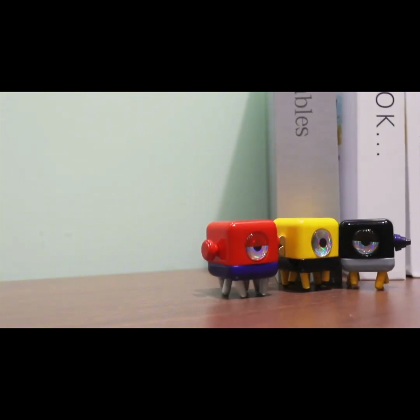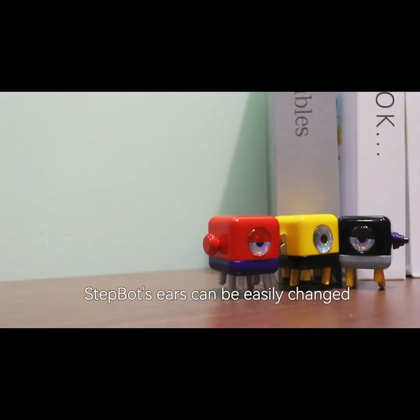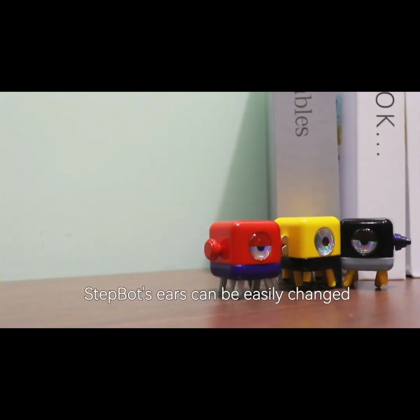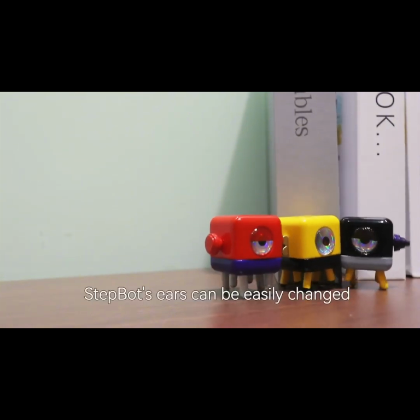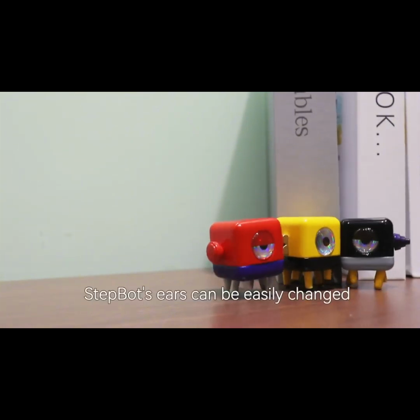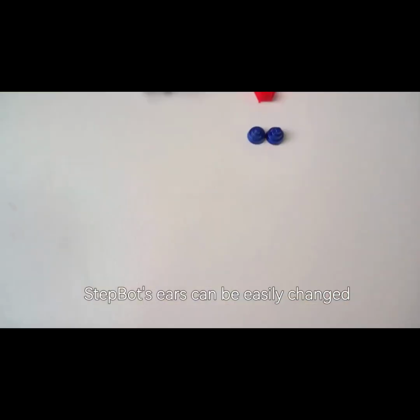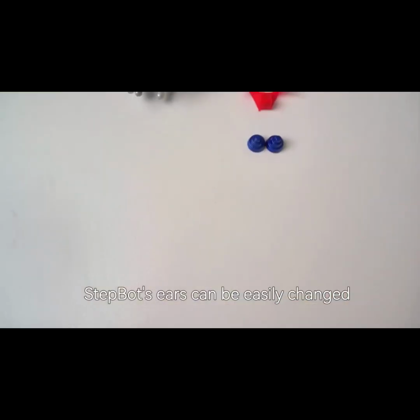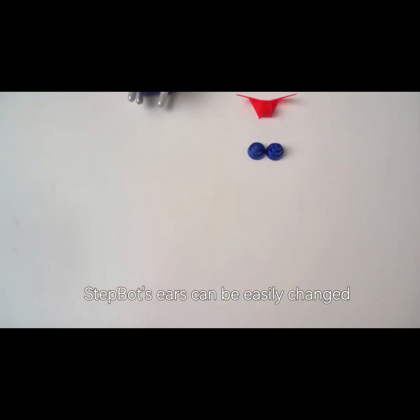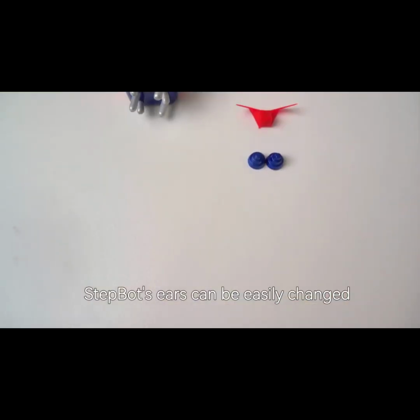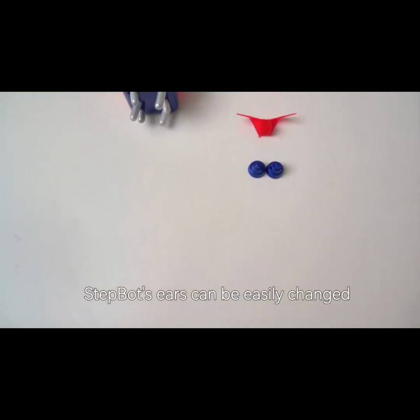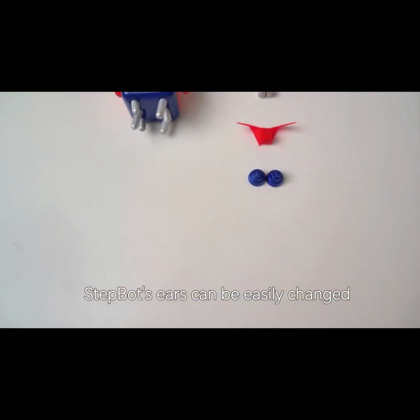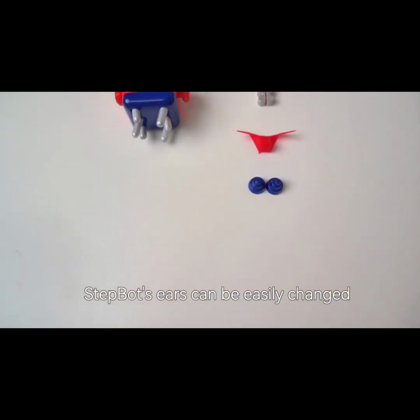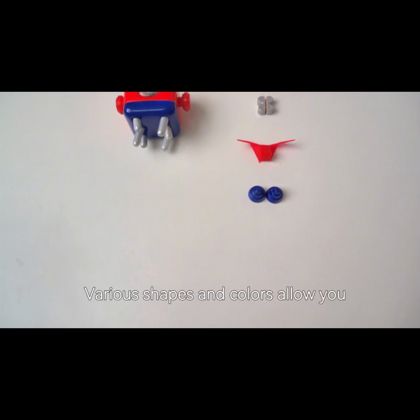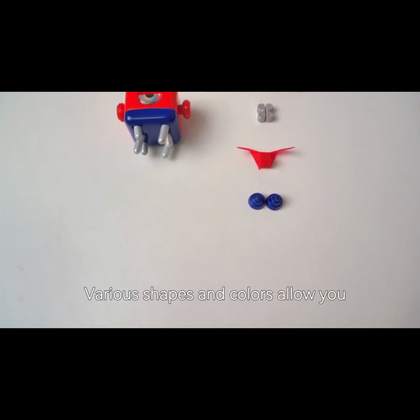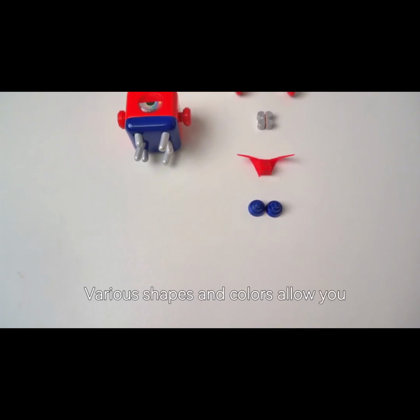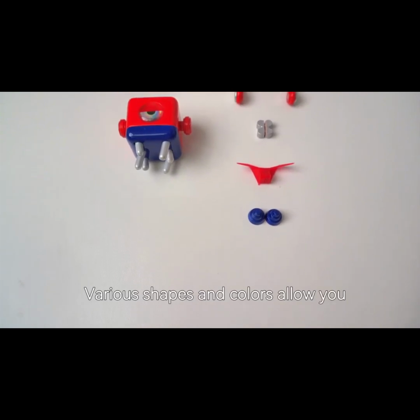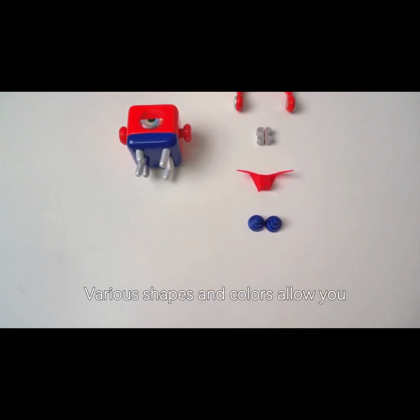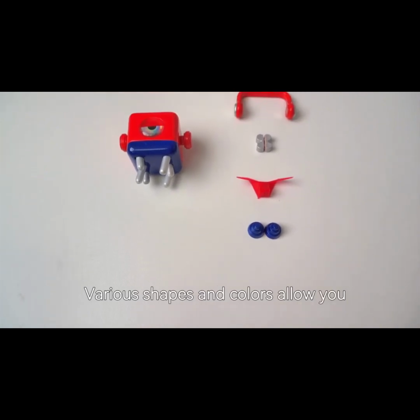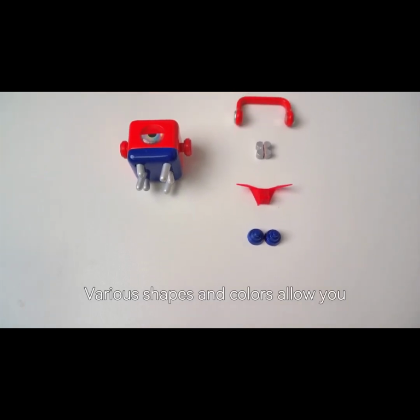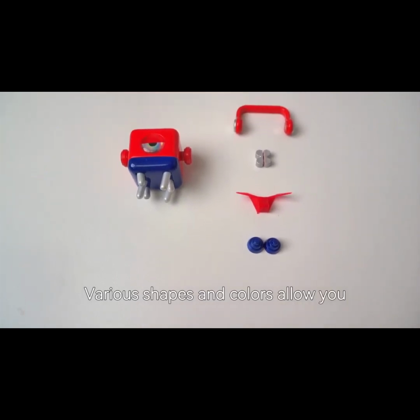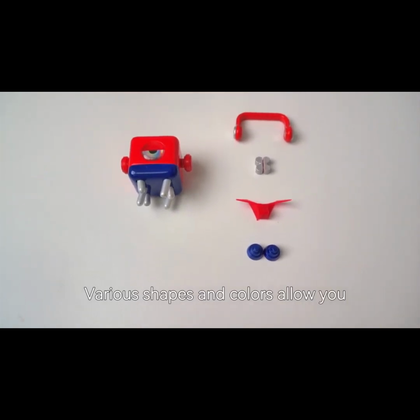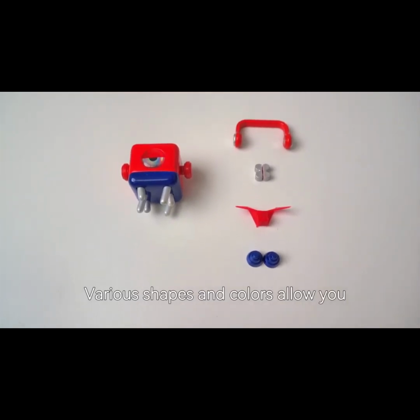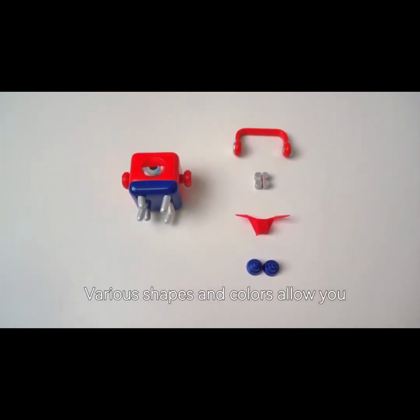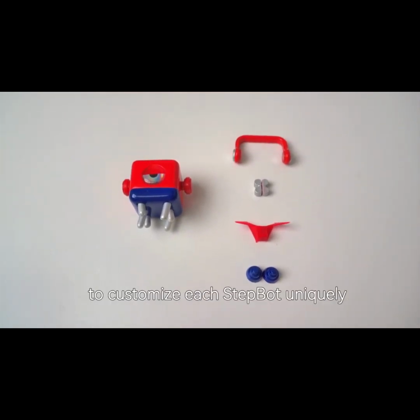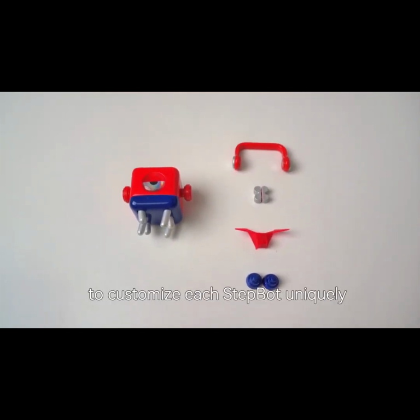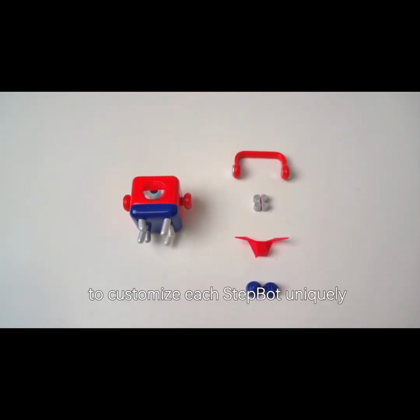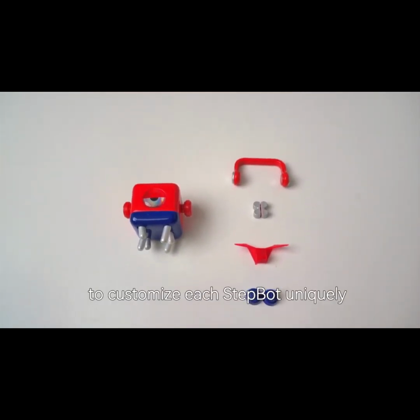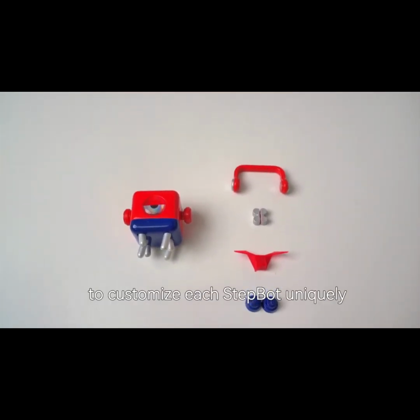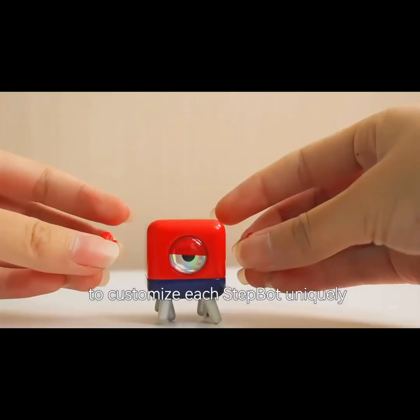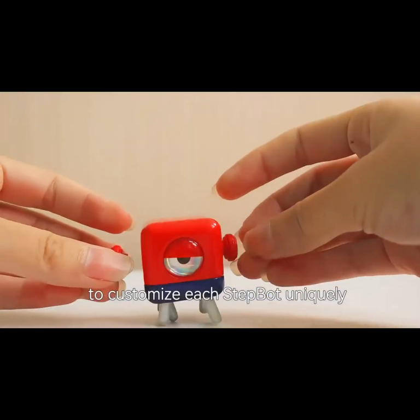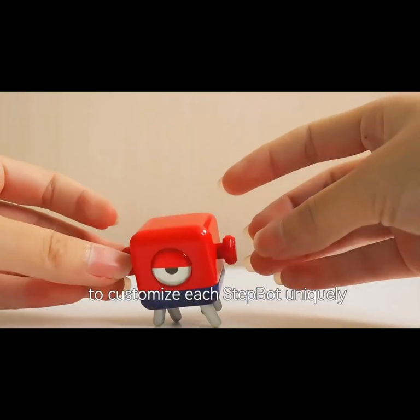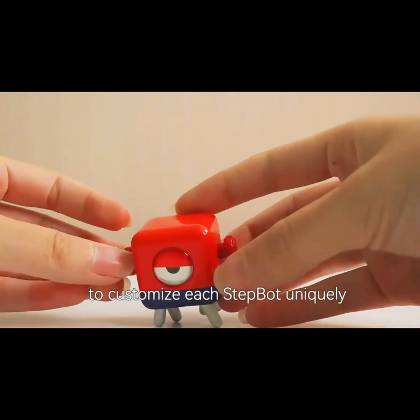StepBot's ears can be easily changed. Various shapes and colors allow you to customize each StepBot uniquely.